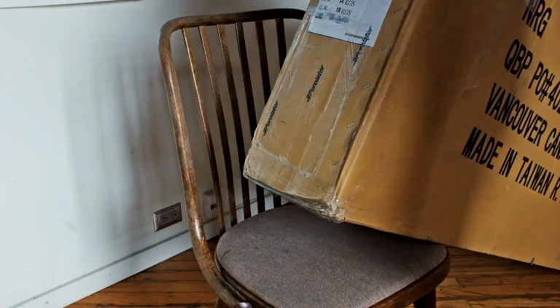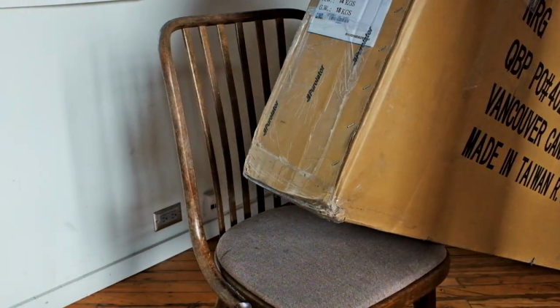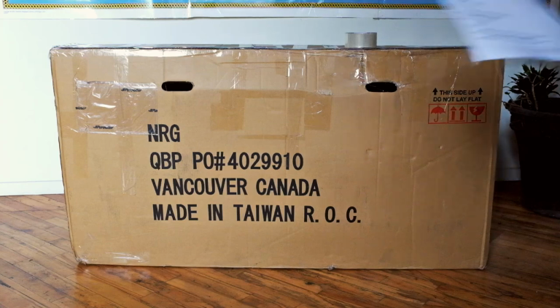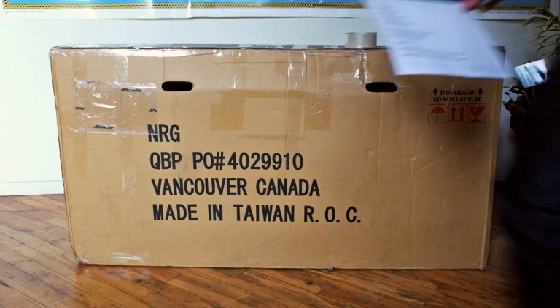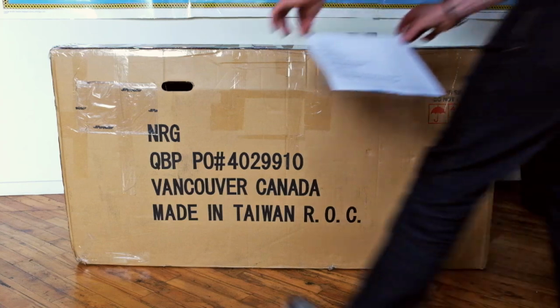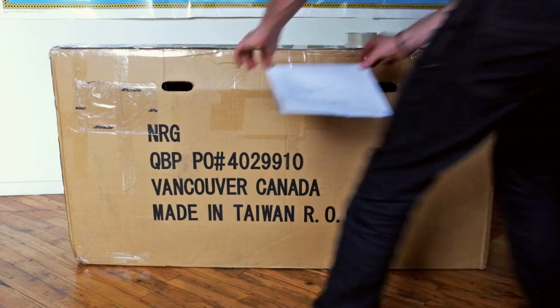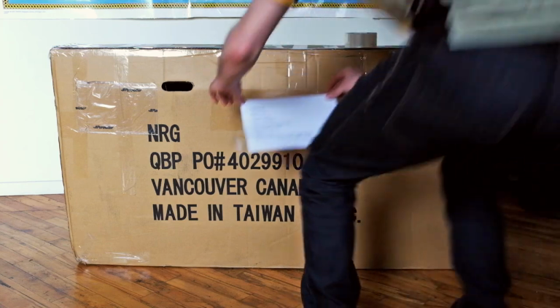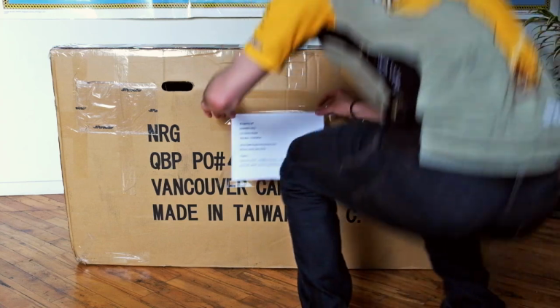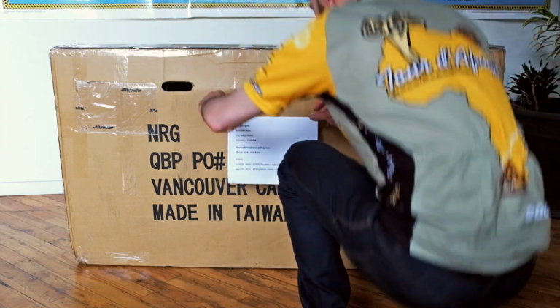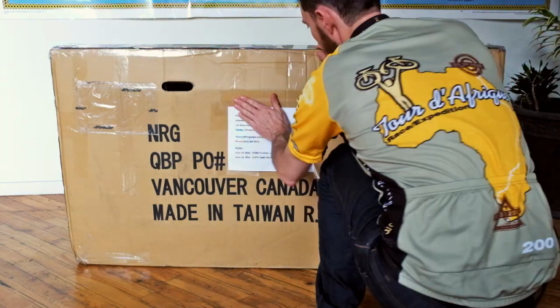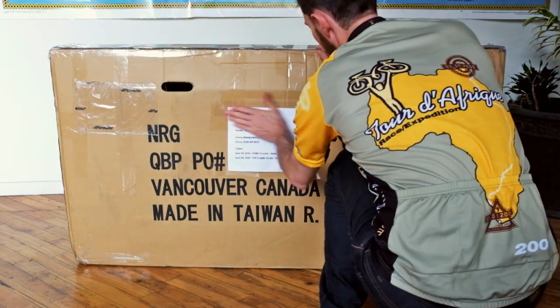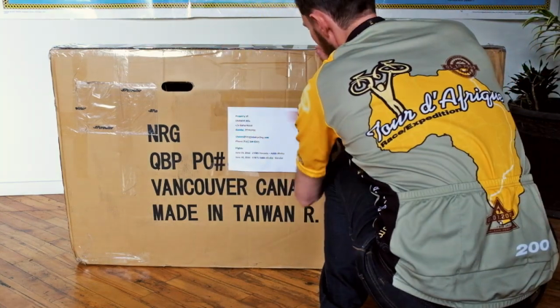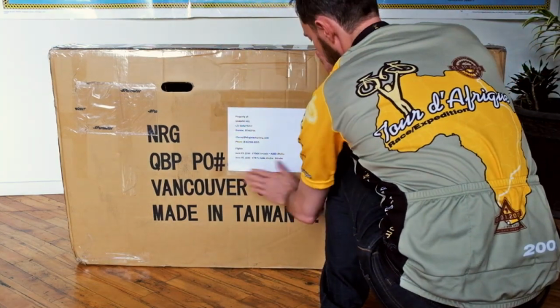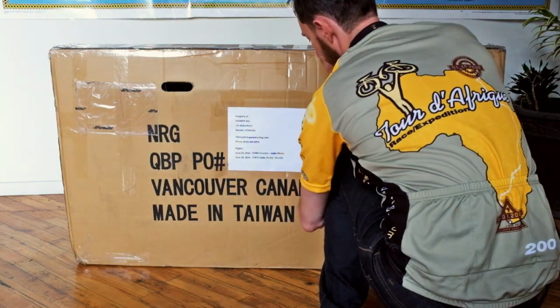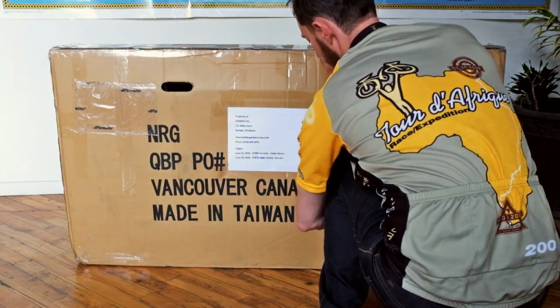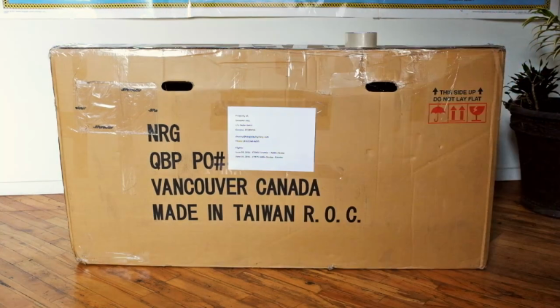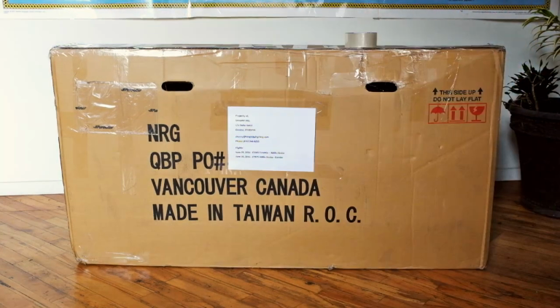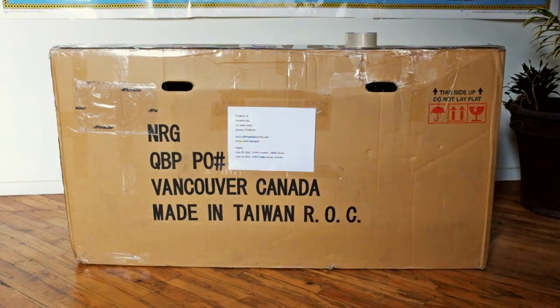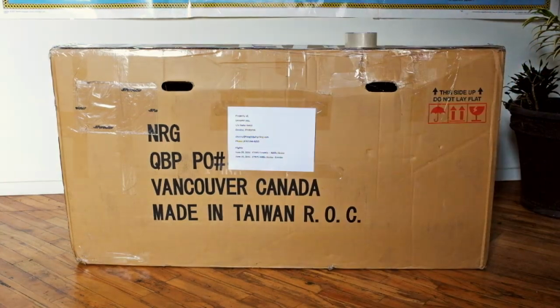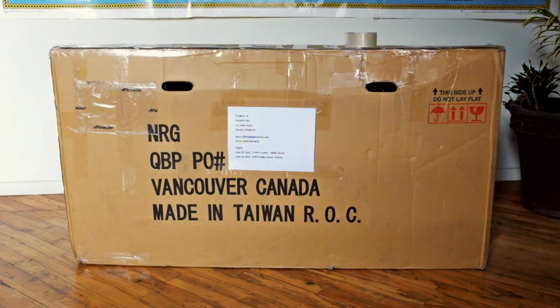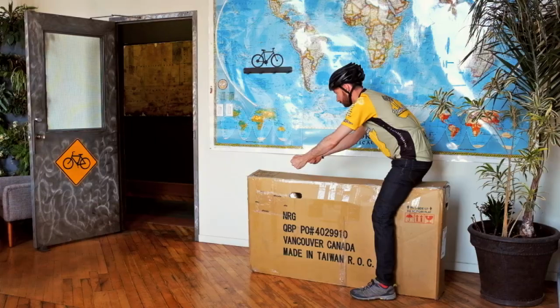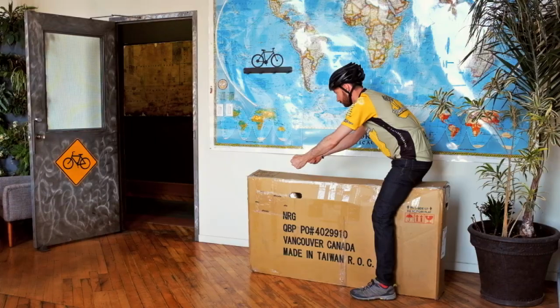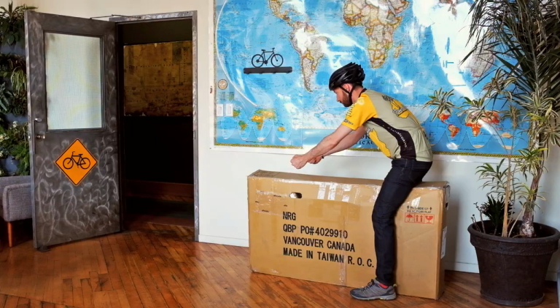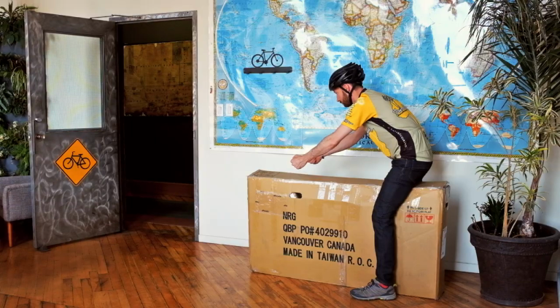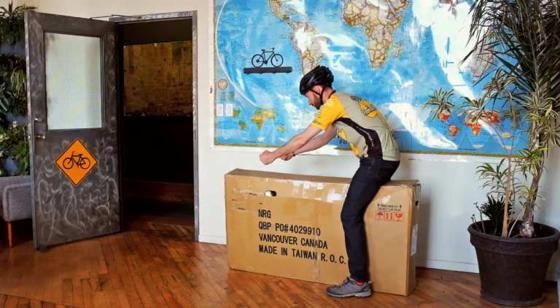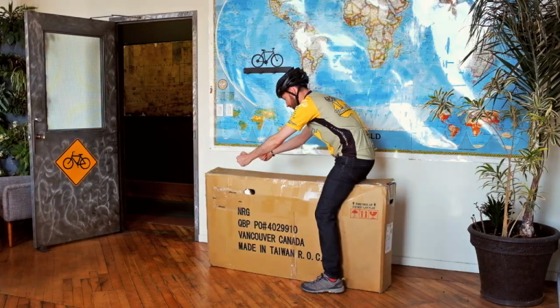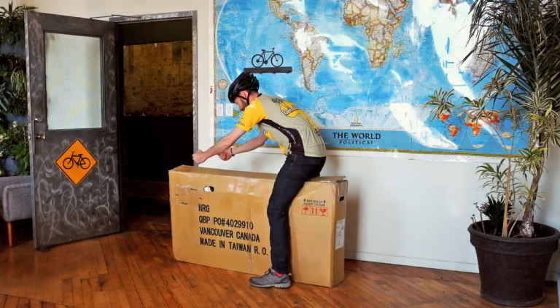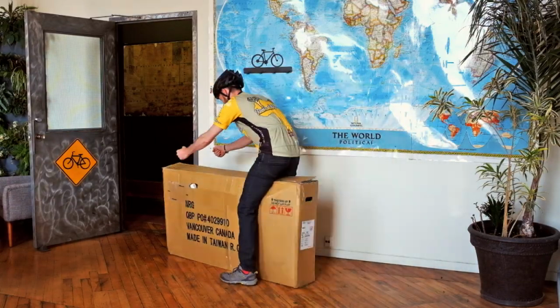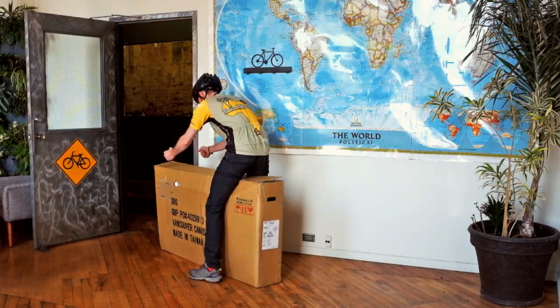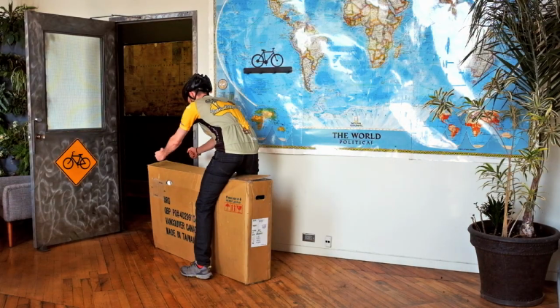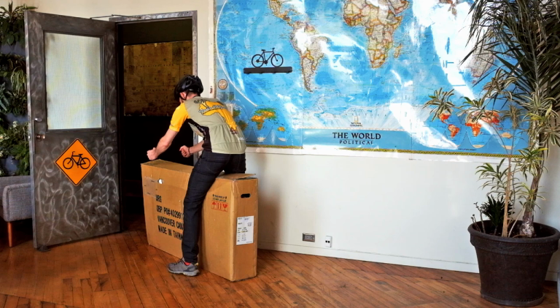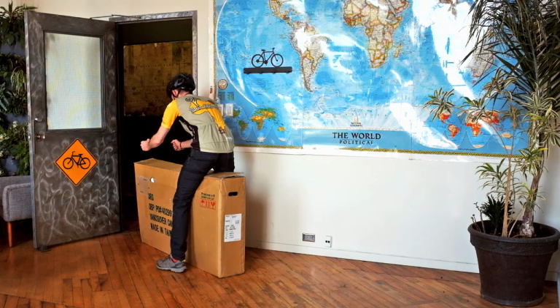Put your contact and flight info on both sides of the box. Now you're ready for your big cycling adventure.